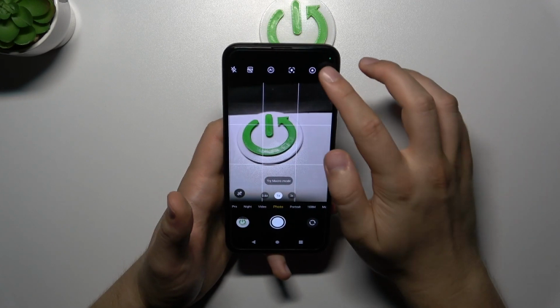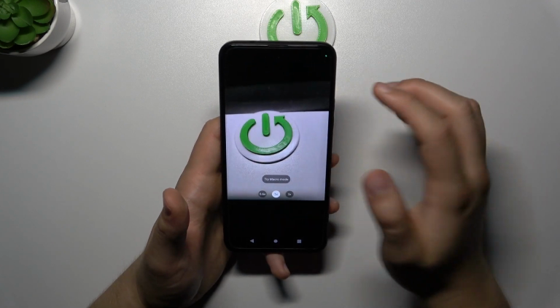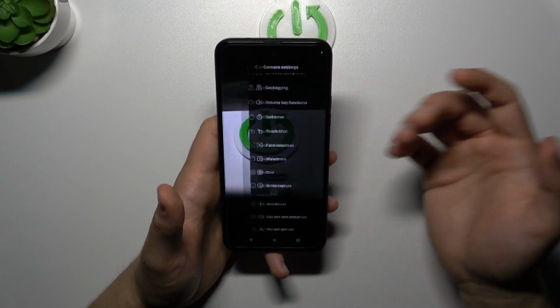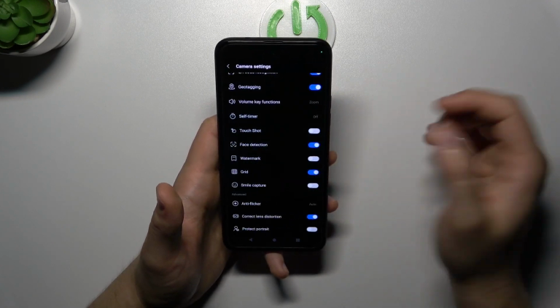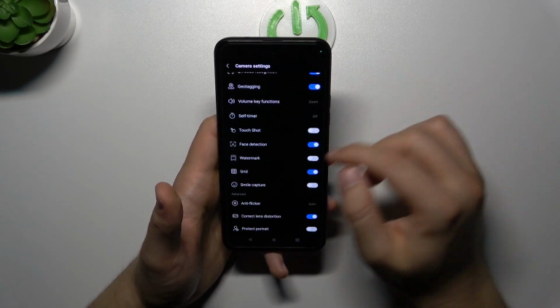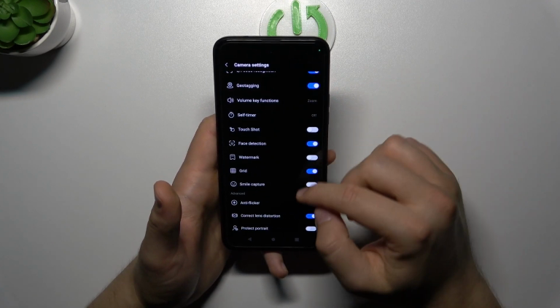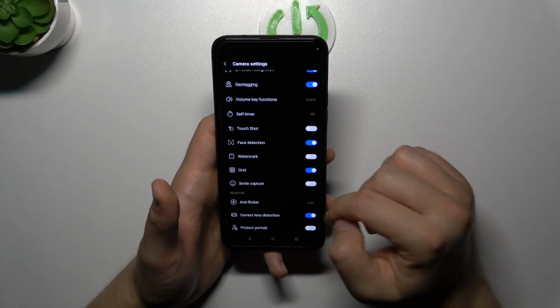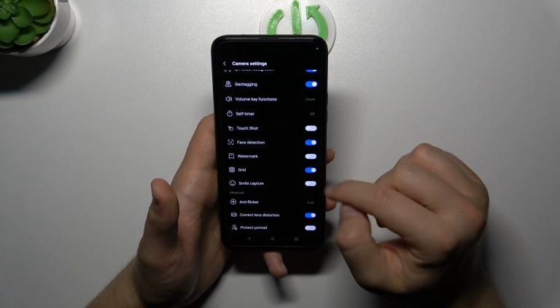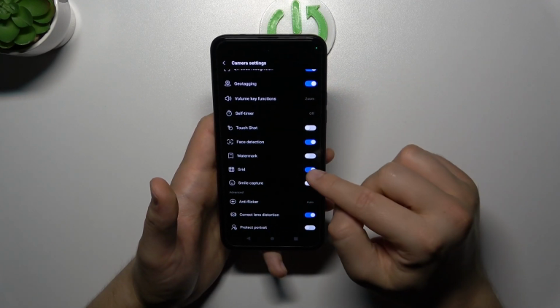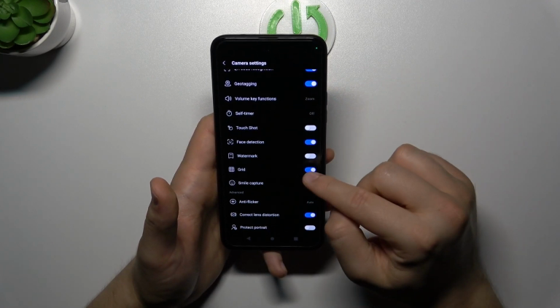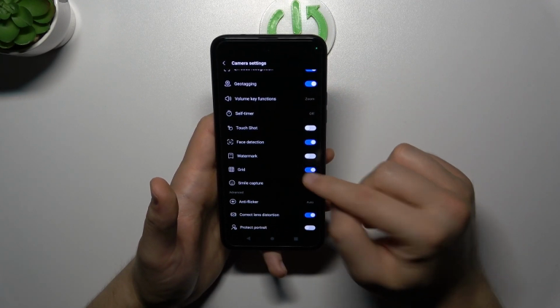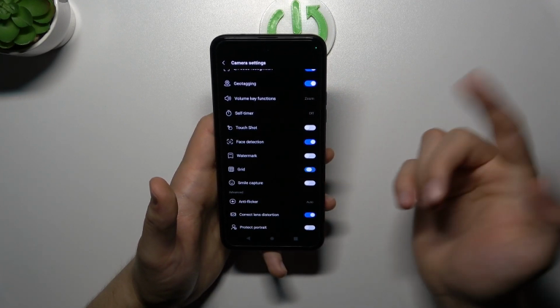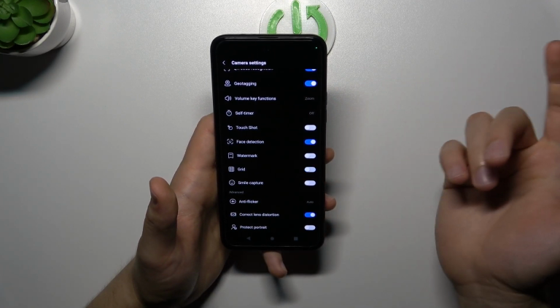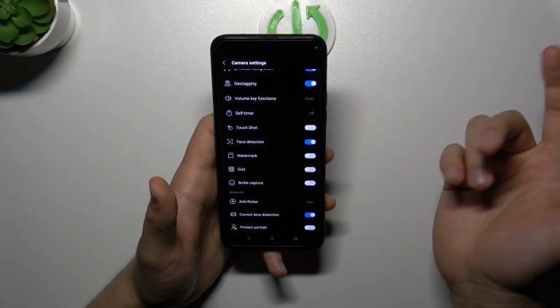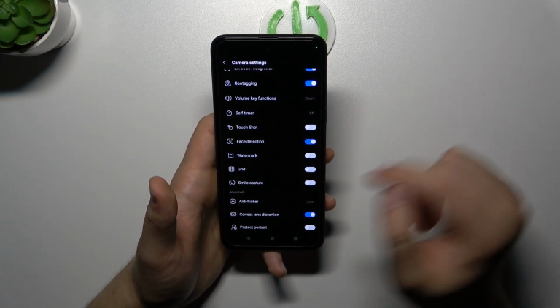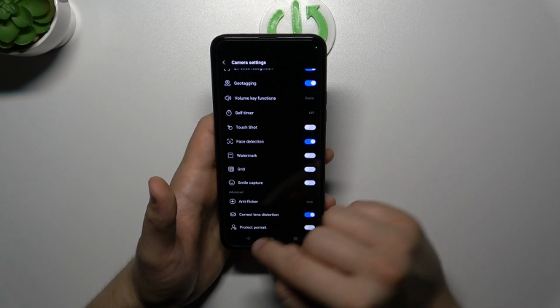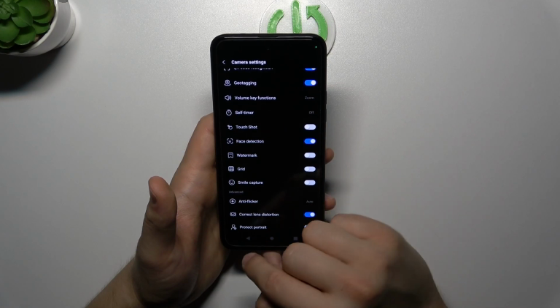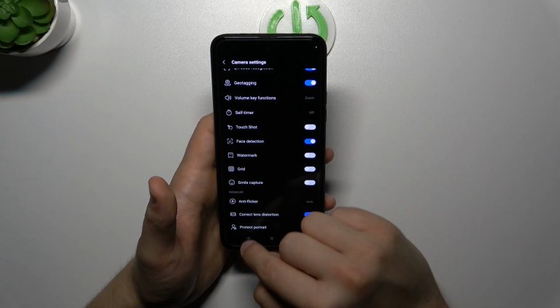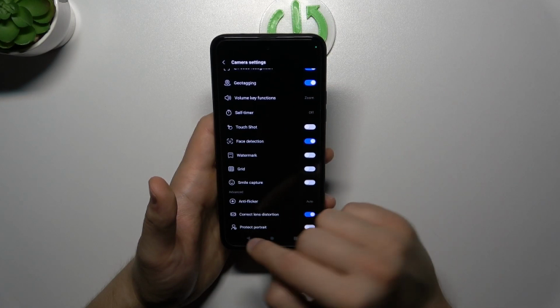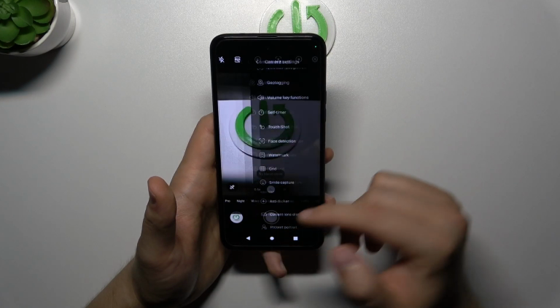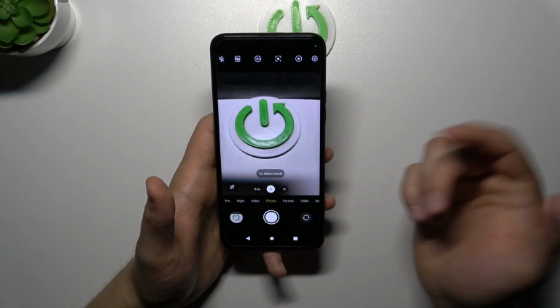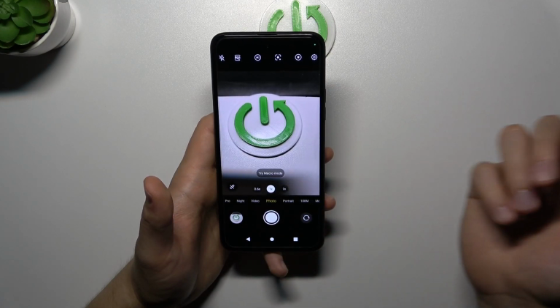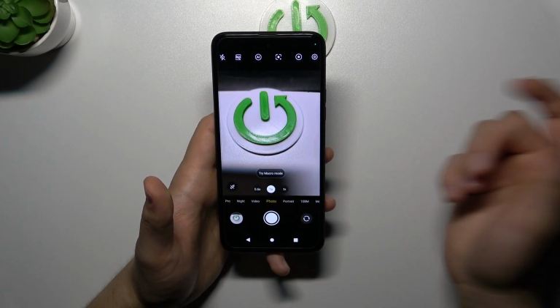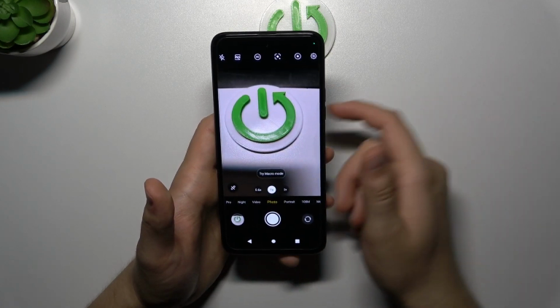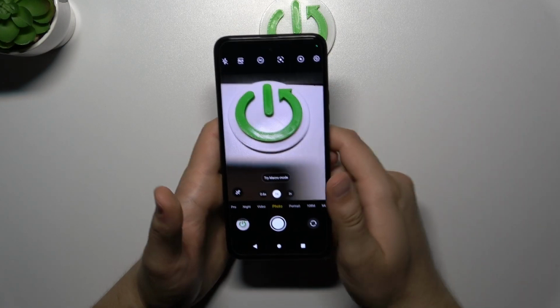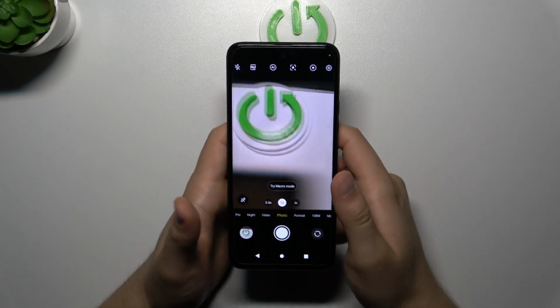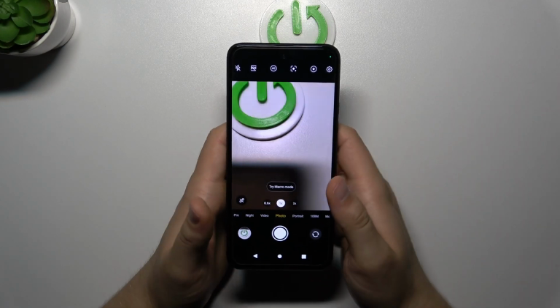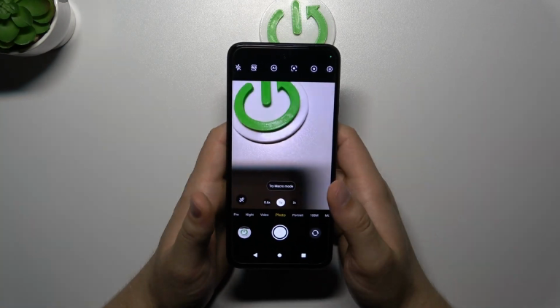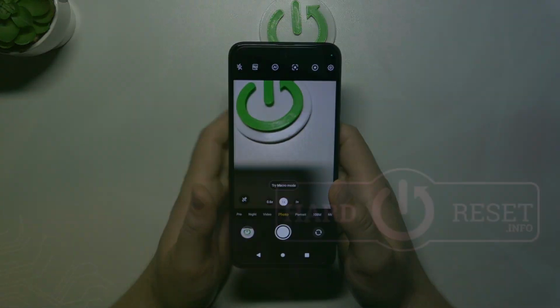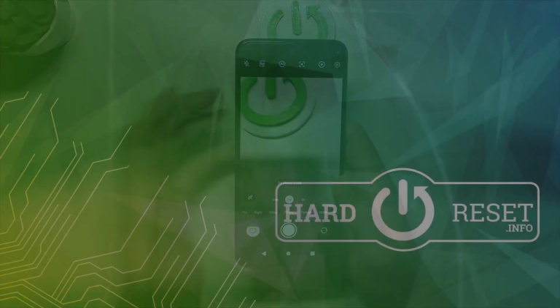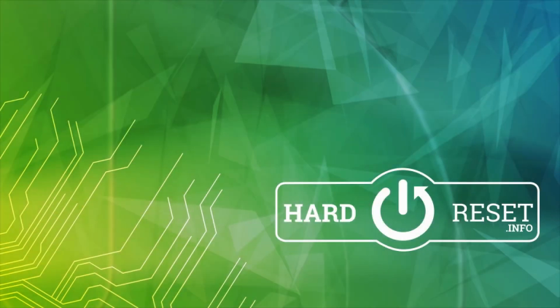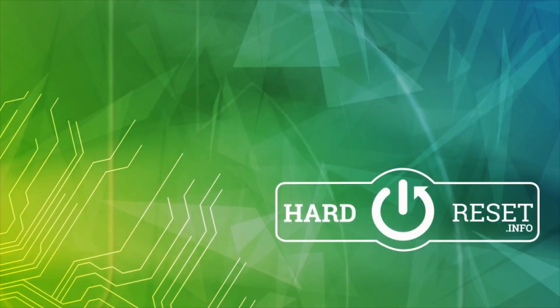To turn it off, just do the same — open the settings and turn it off. That's all for this video, hope you like it!